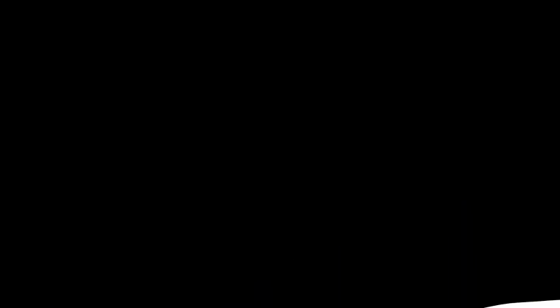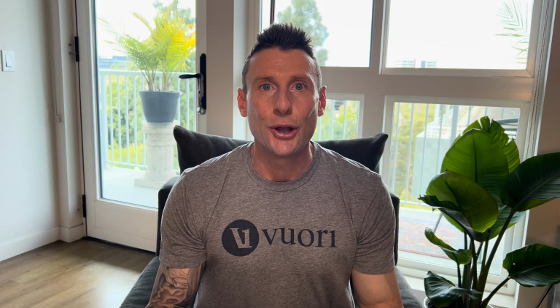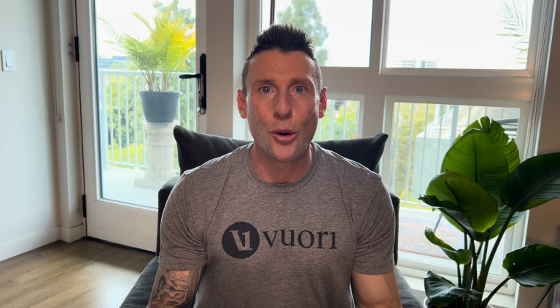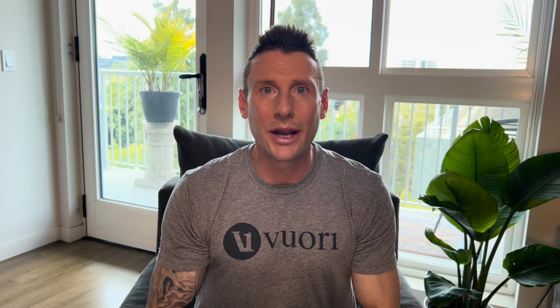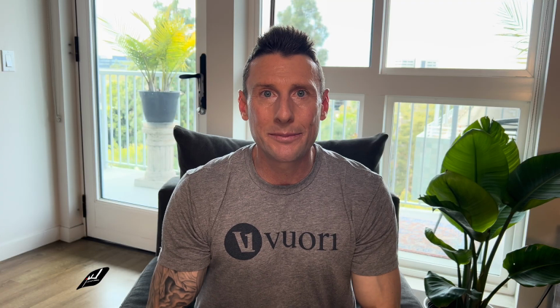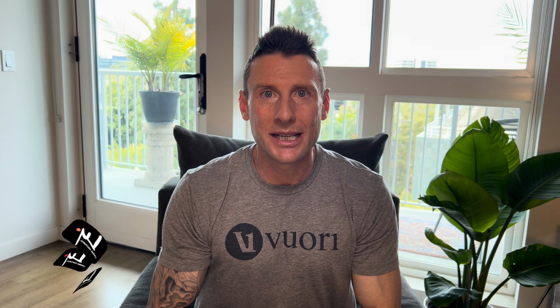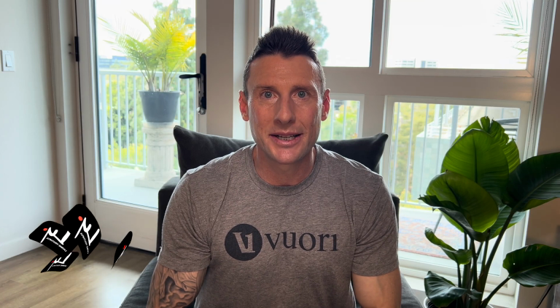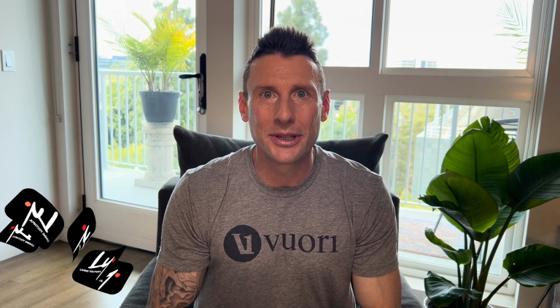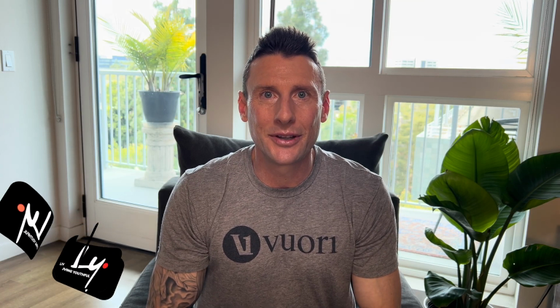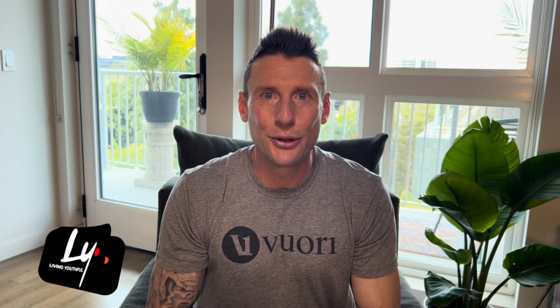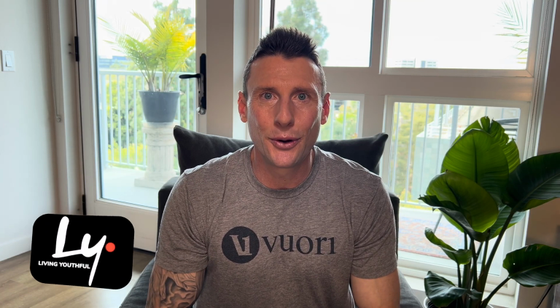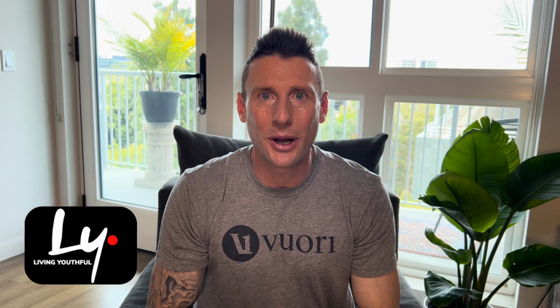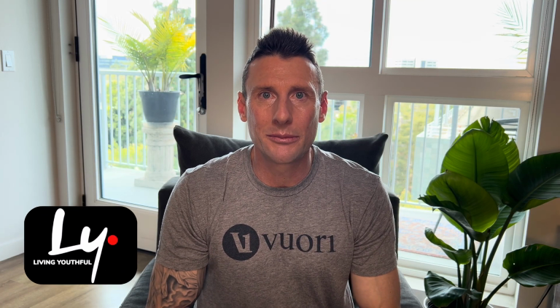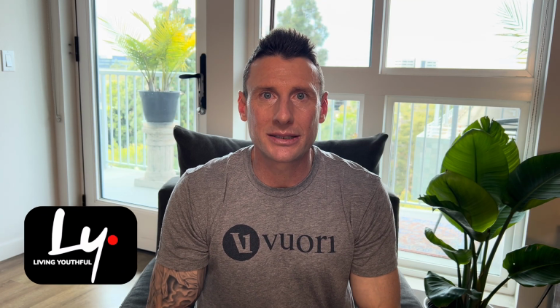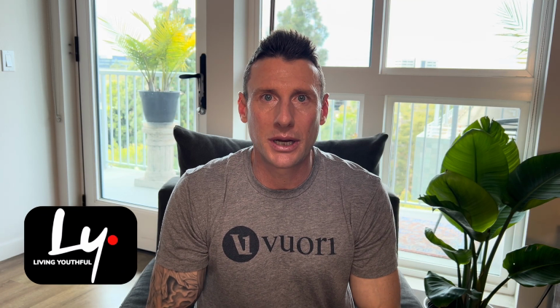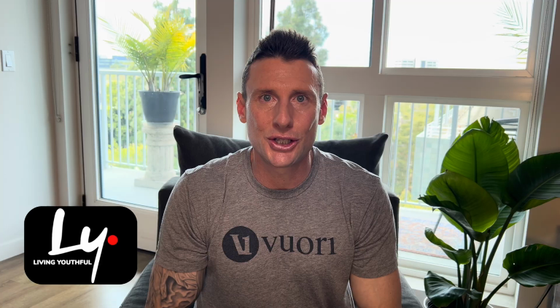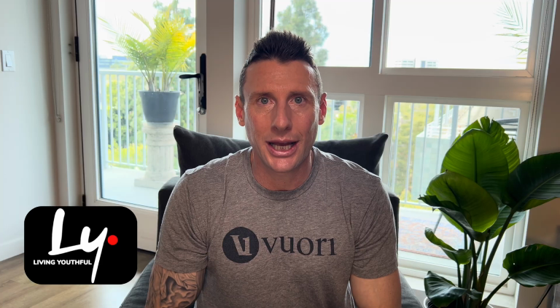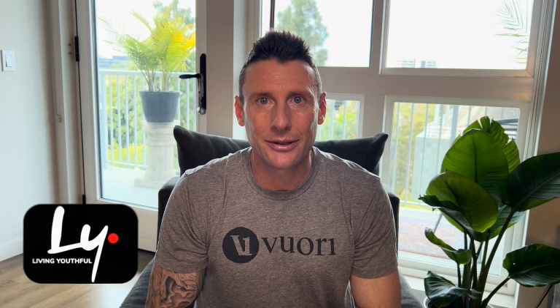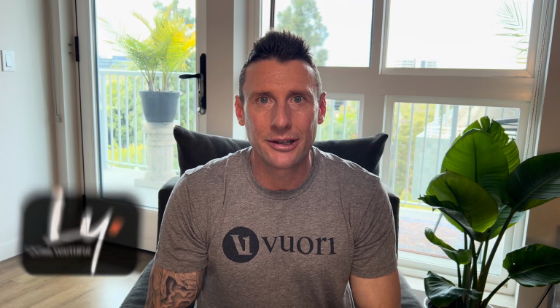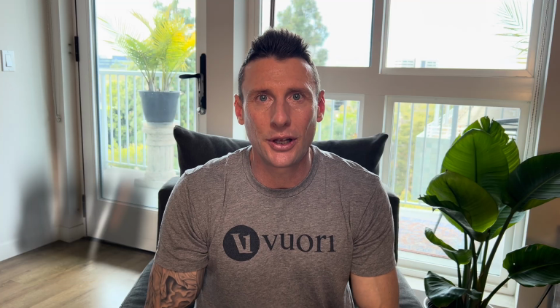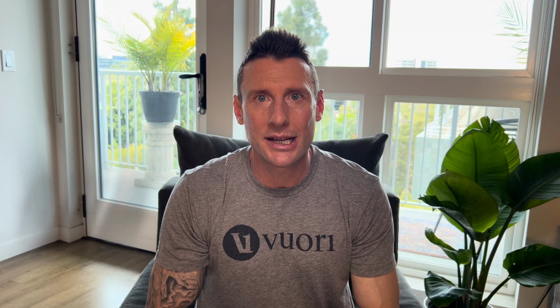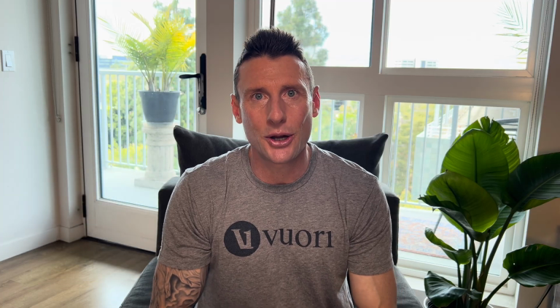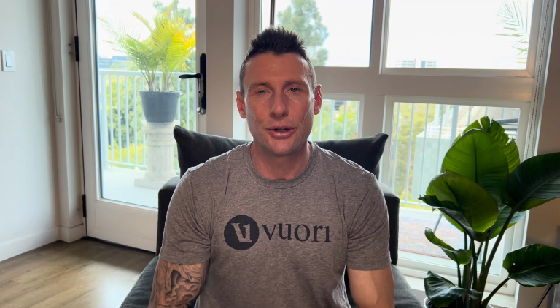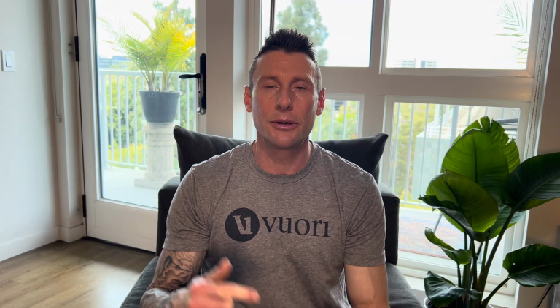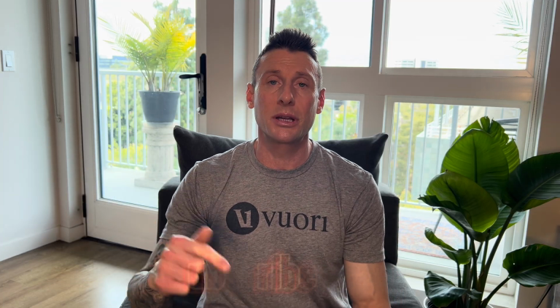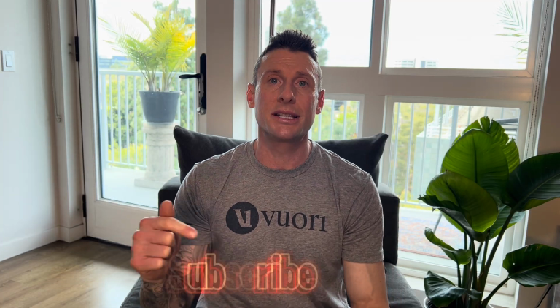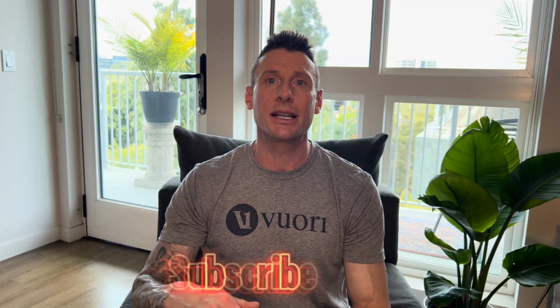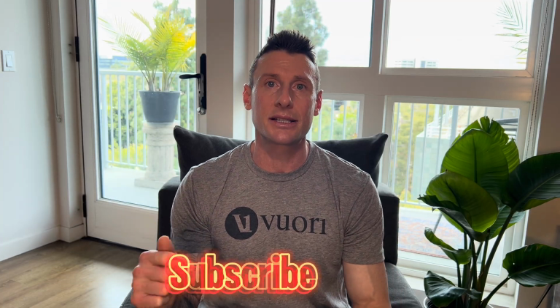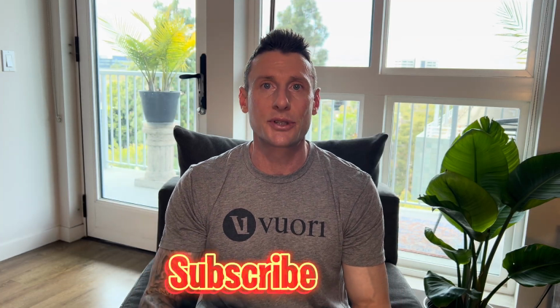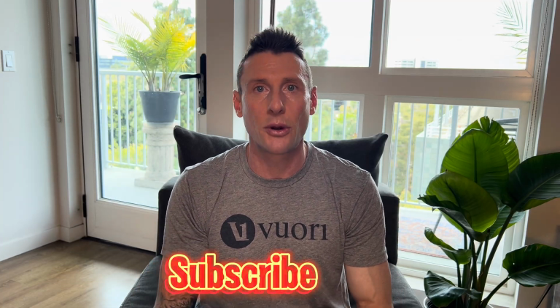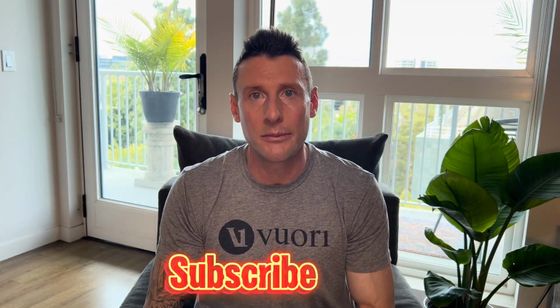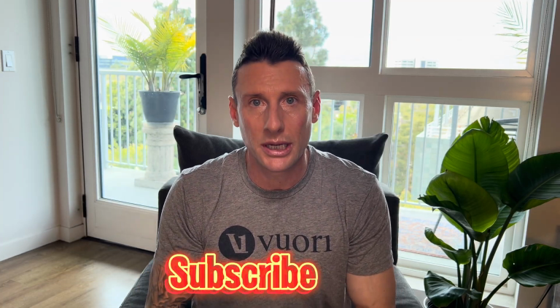Yo, what up? Casey here with Living Youthful. Welcome back to my channel. If you guys are new here, please hit that subscribe button.